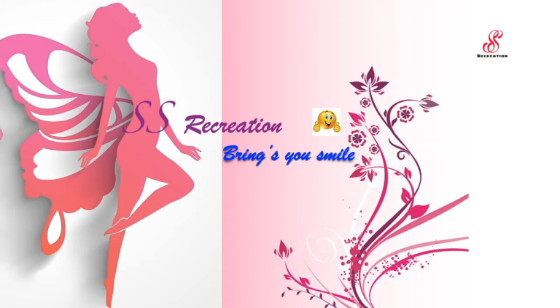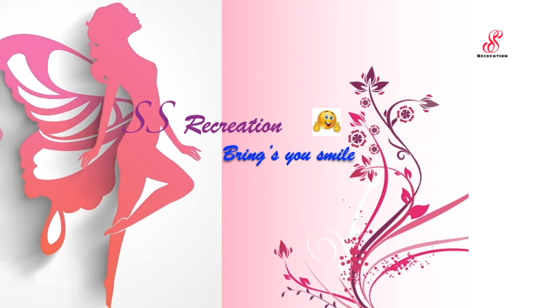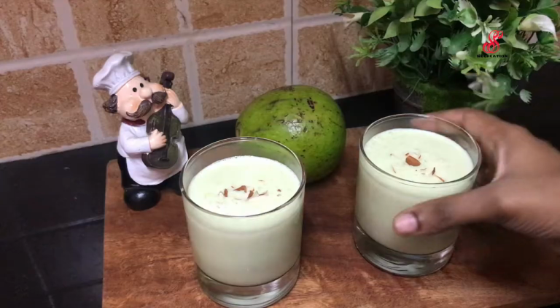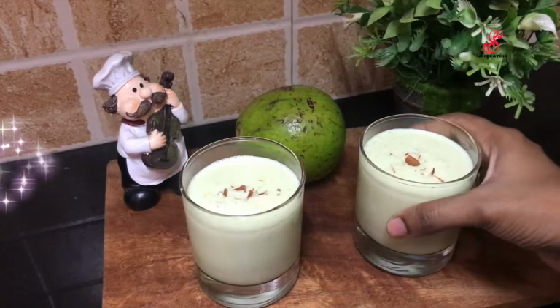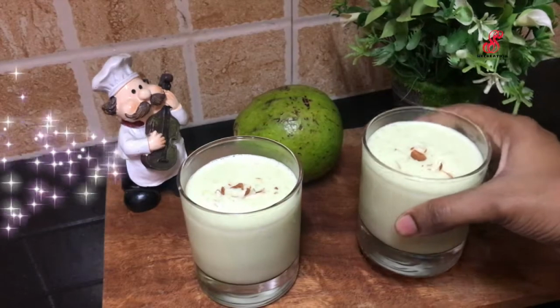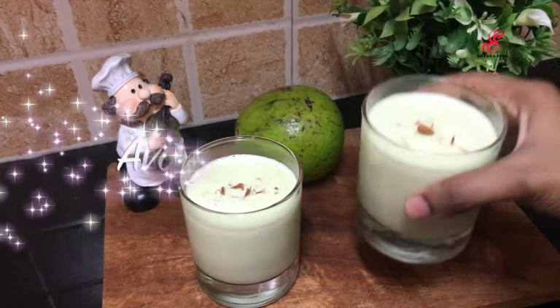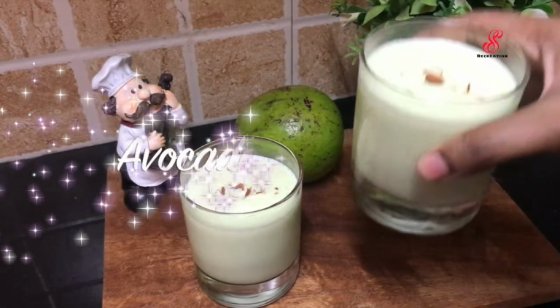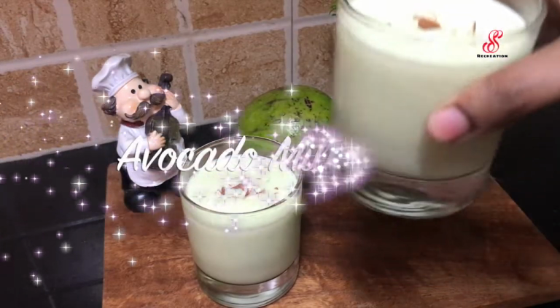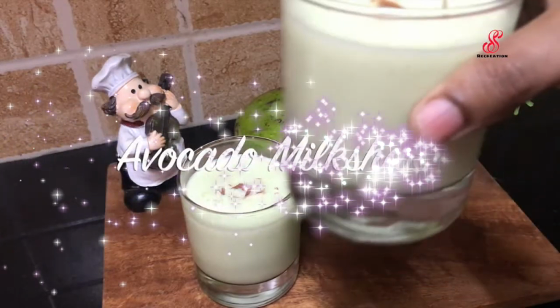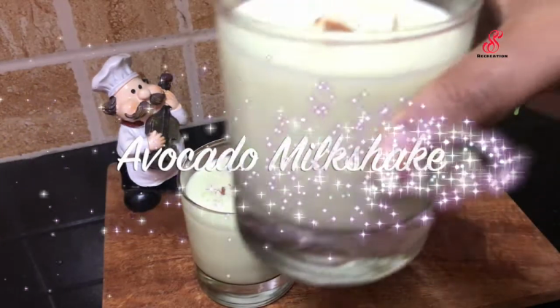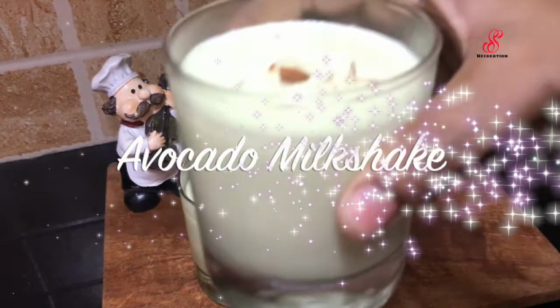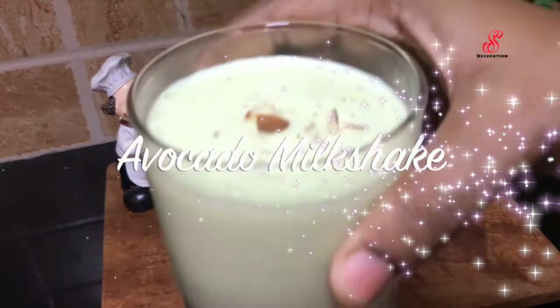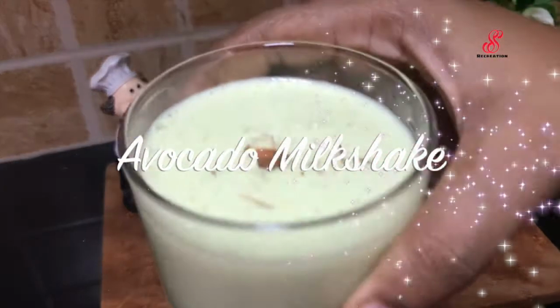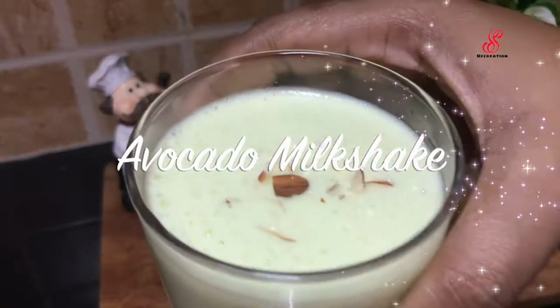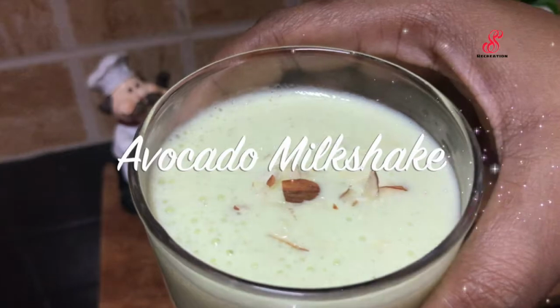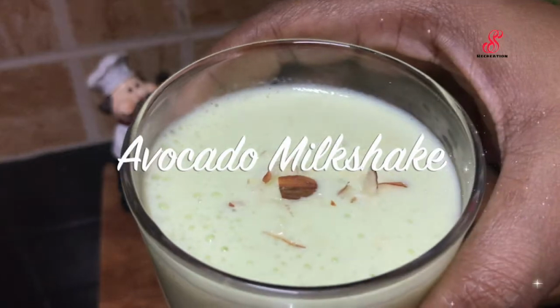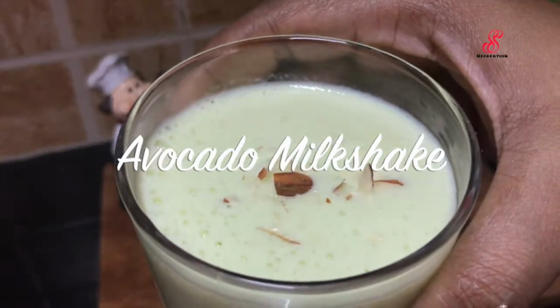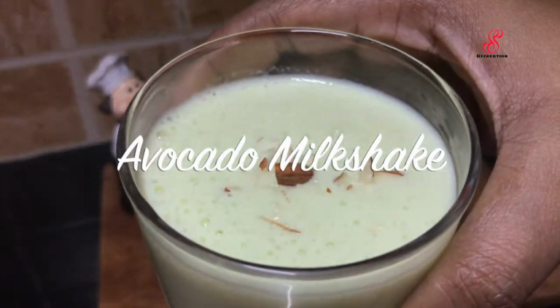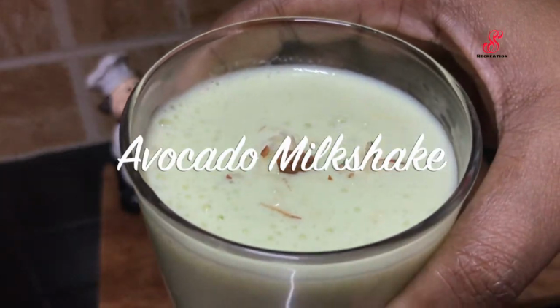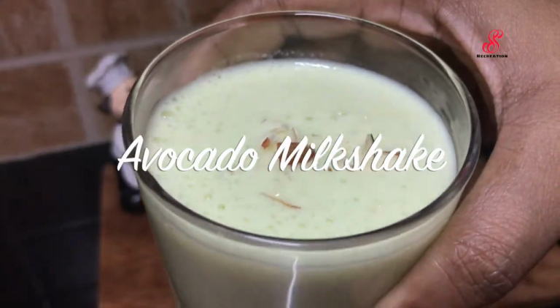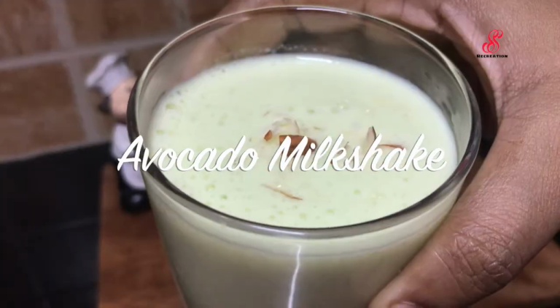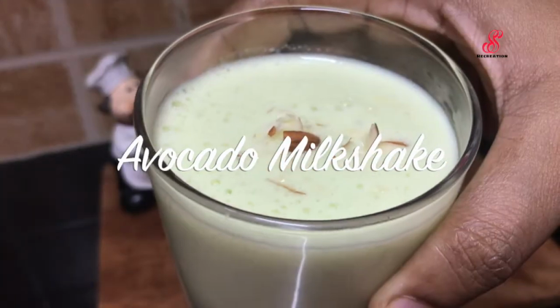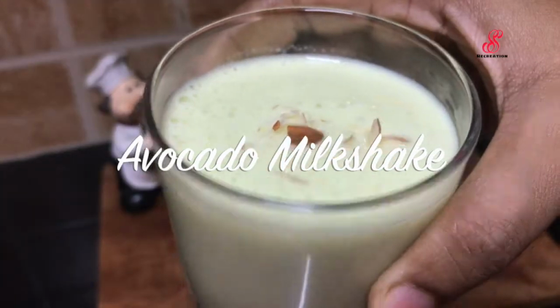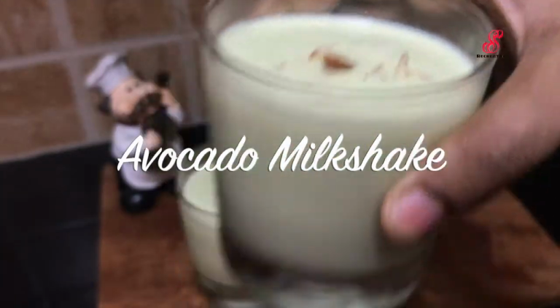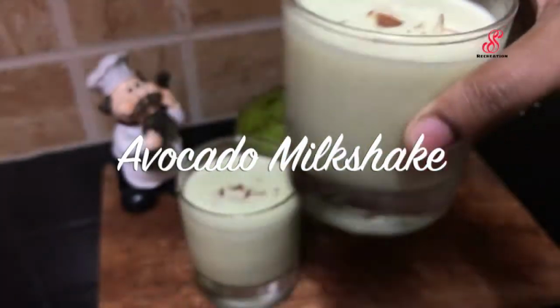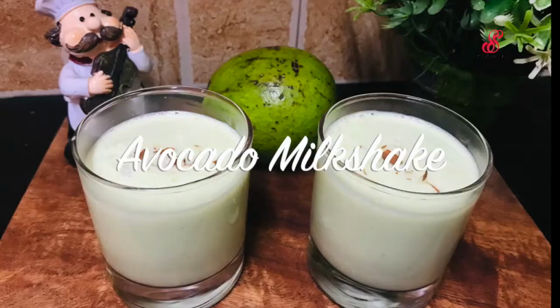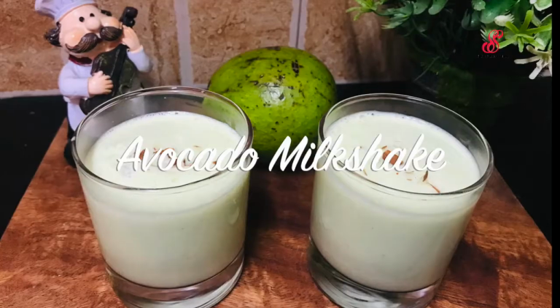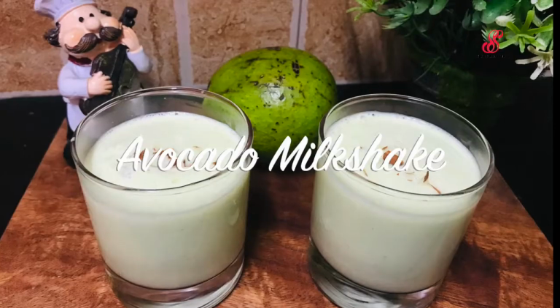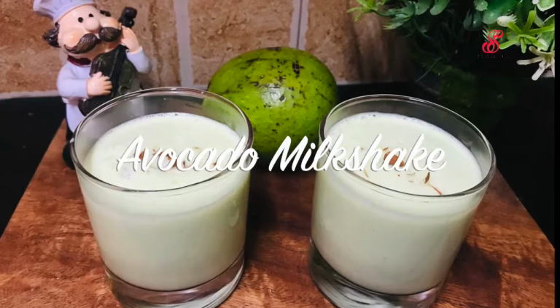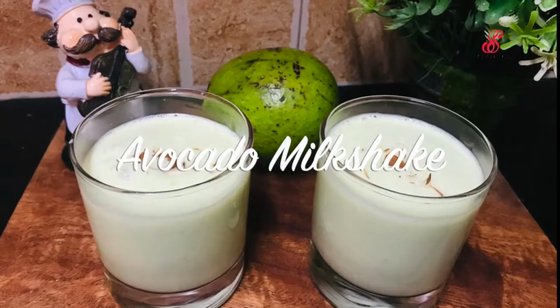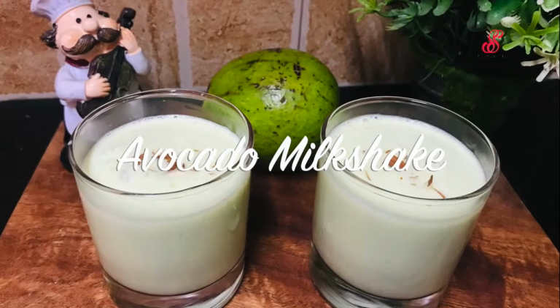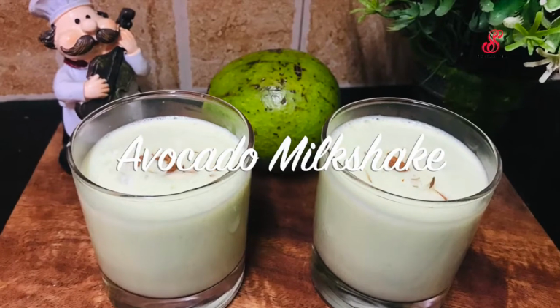Hello friends! Welcome to Access Recreation. How are you doing? I'm going to show you how to make avocado milkshake.